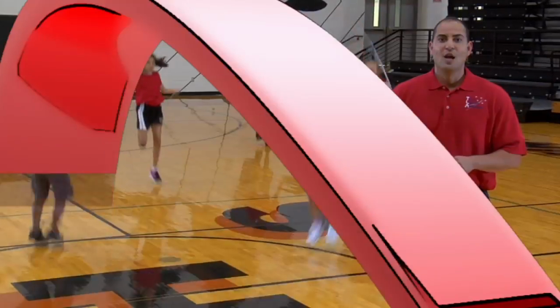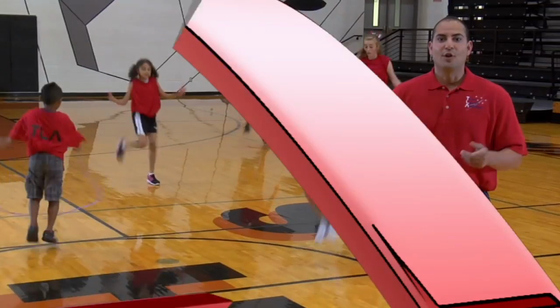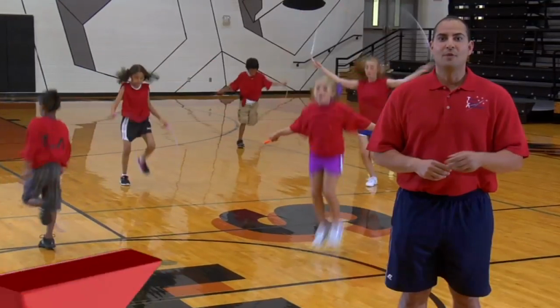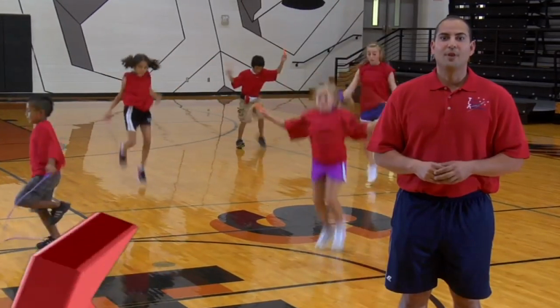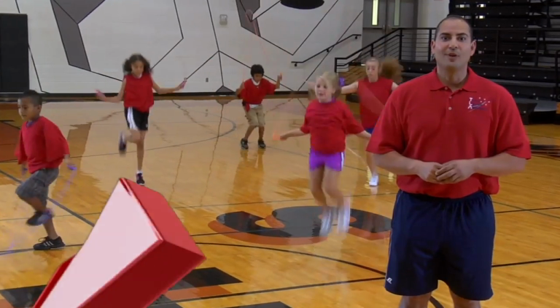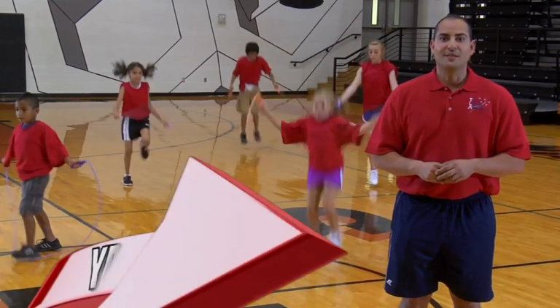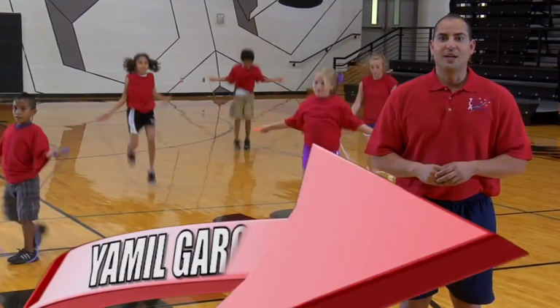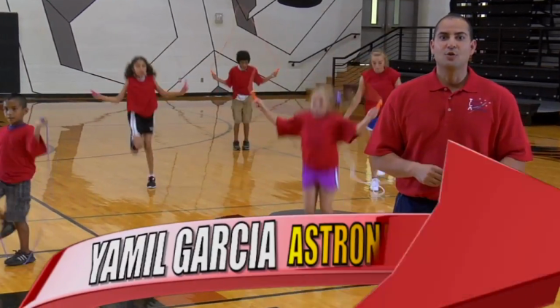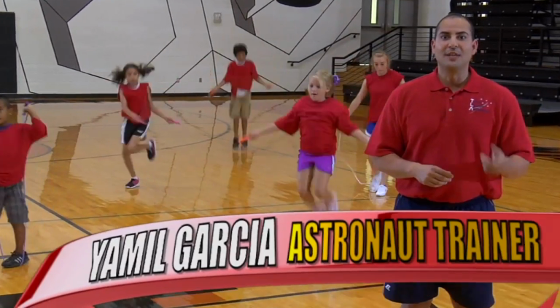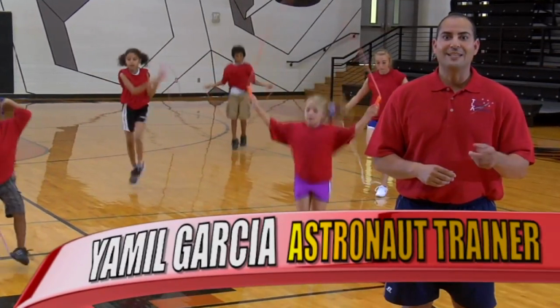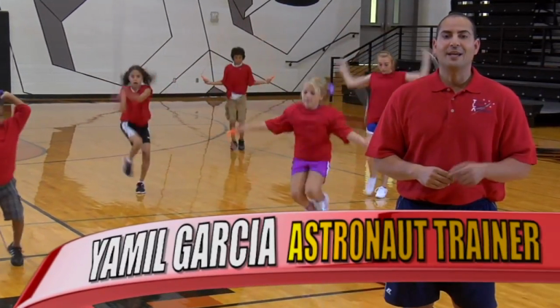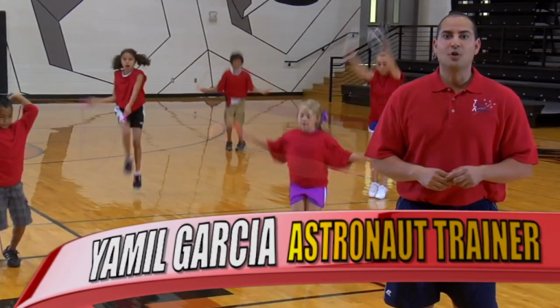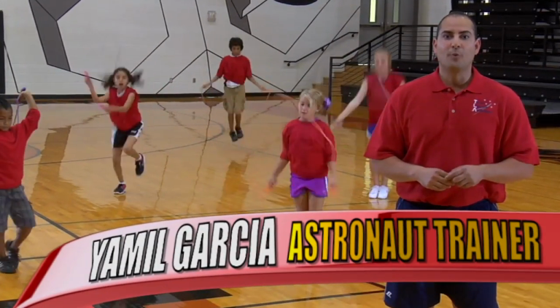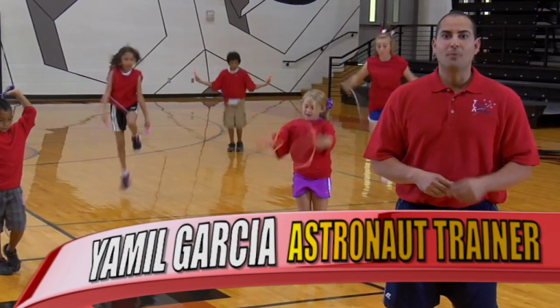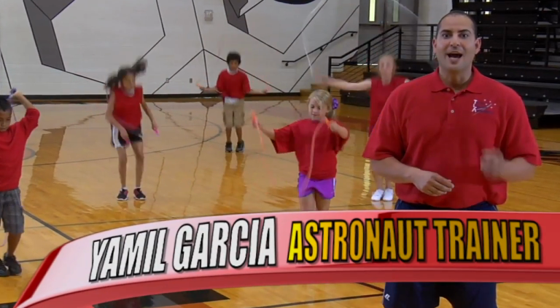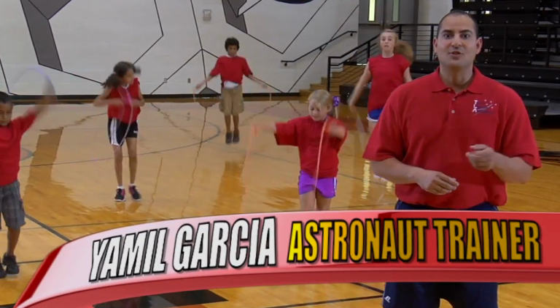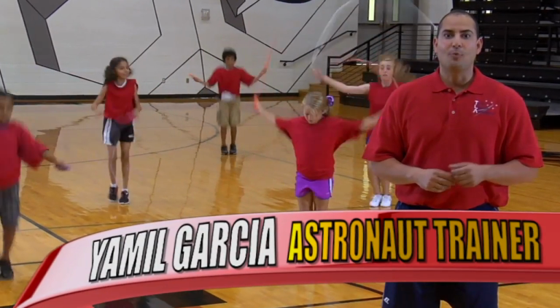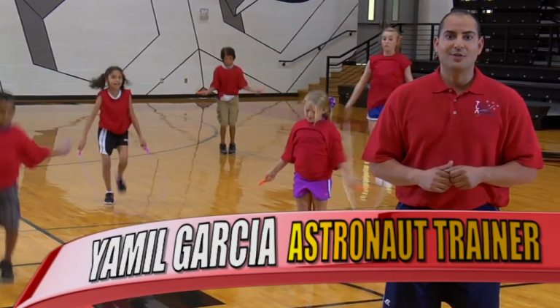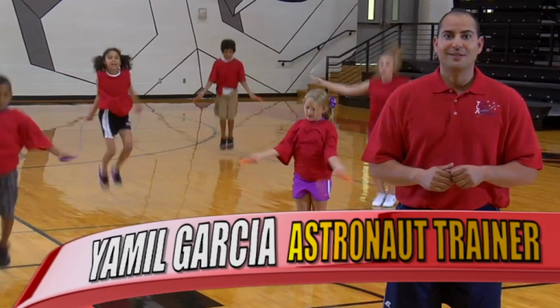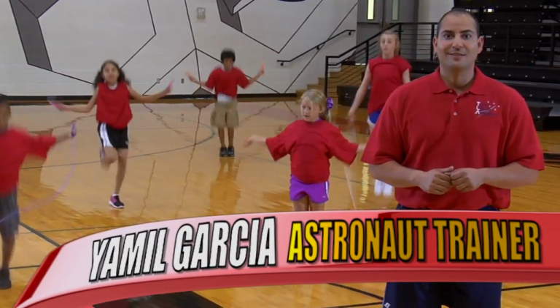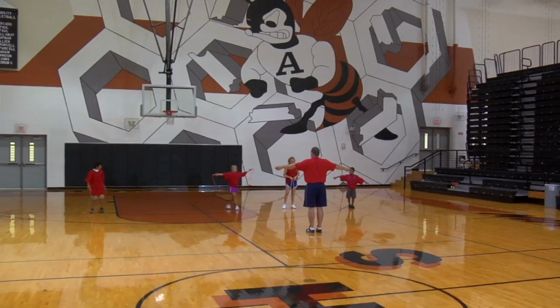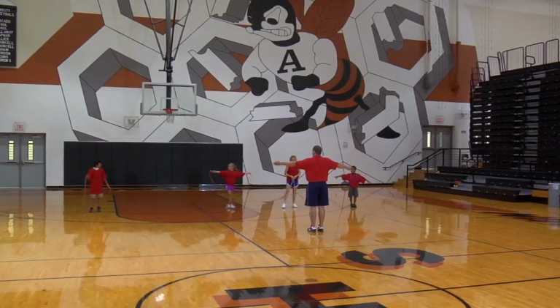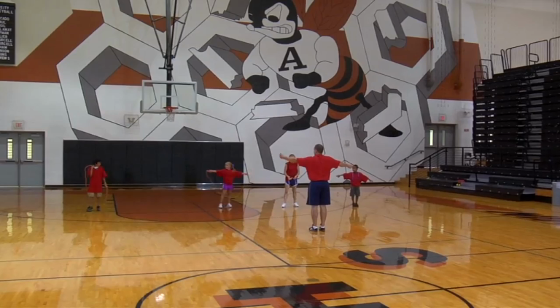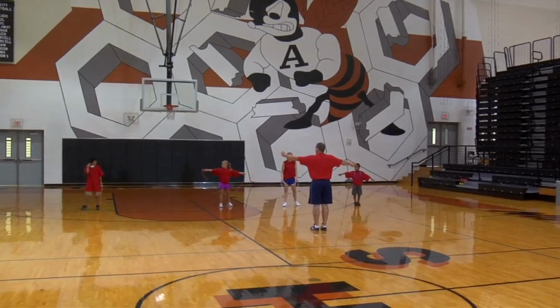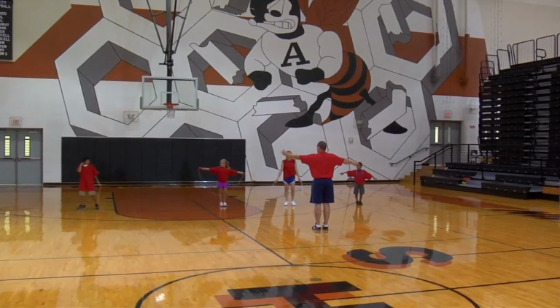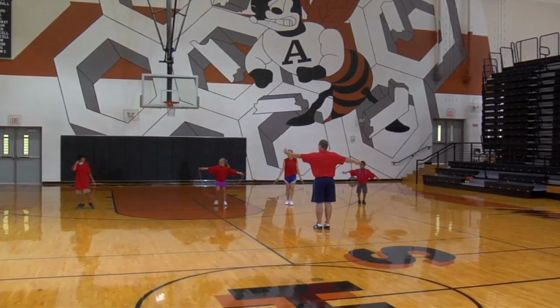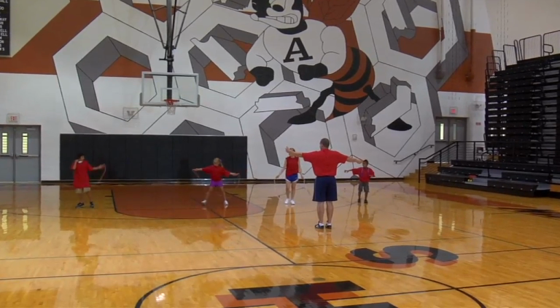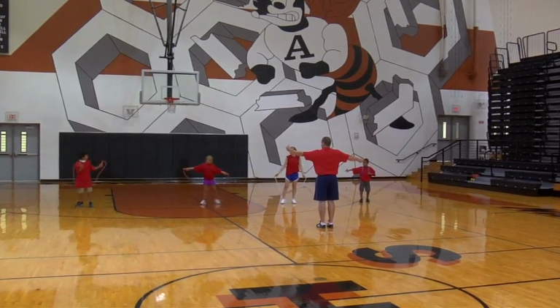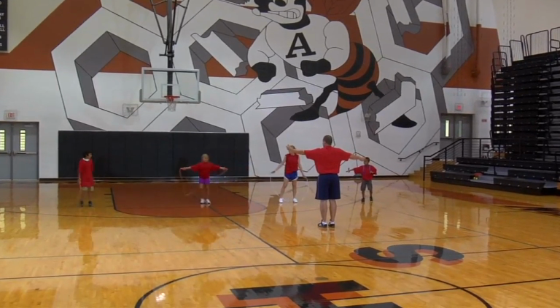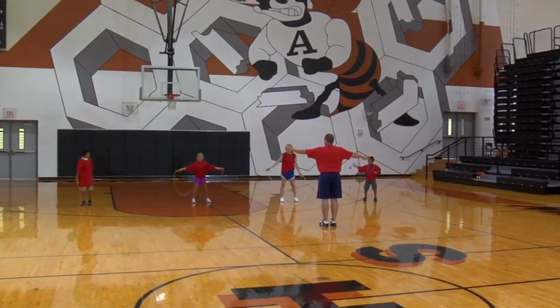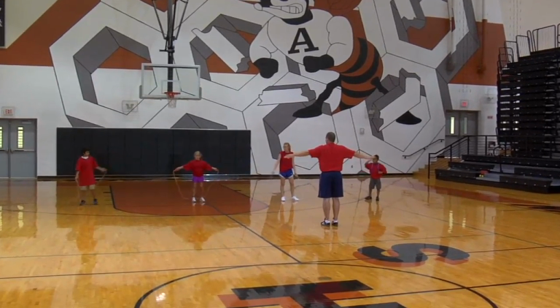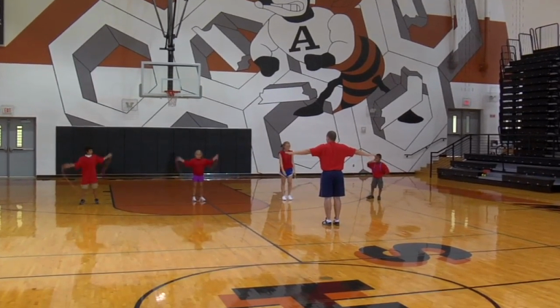For the Jump for the Moon activity, you will need a standard jump rope and a stopwatch. You will begin with basic stationary jump training.